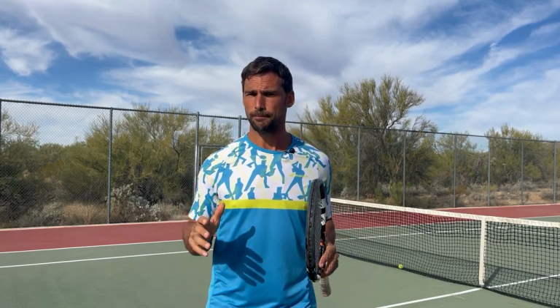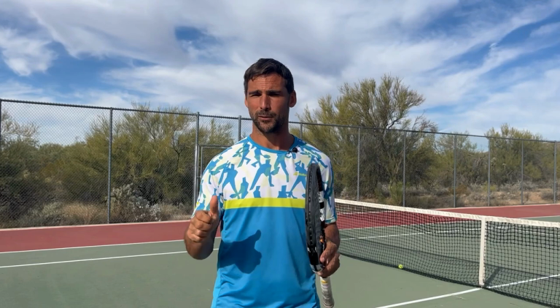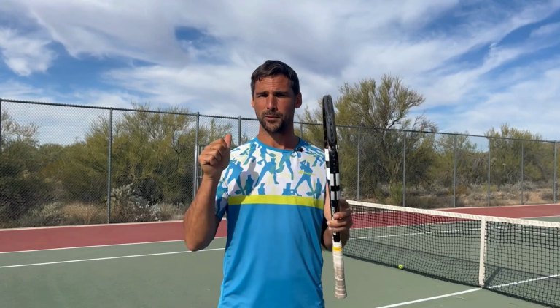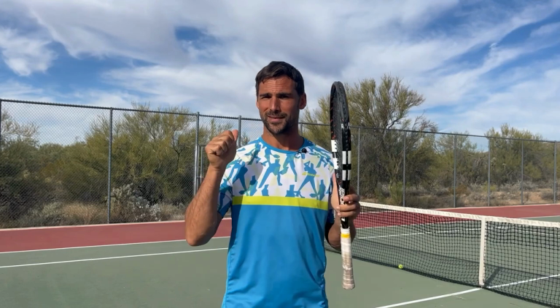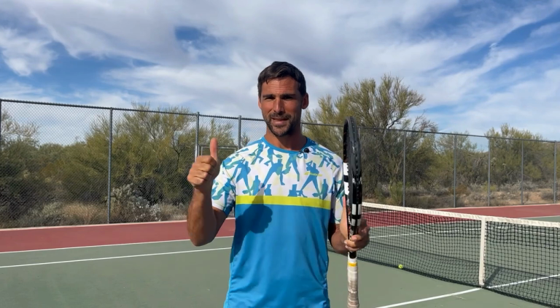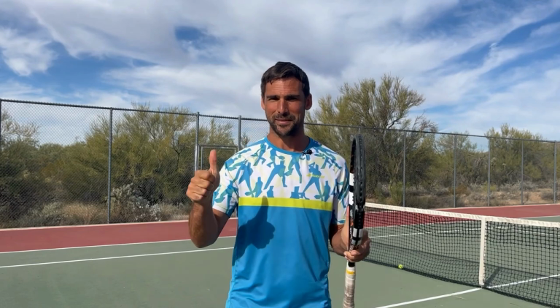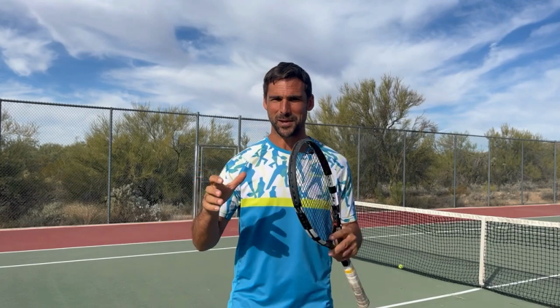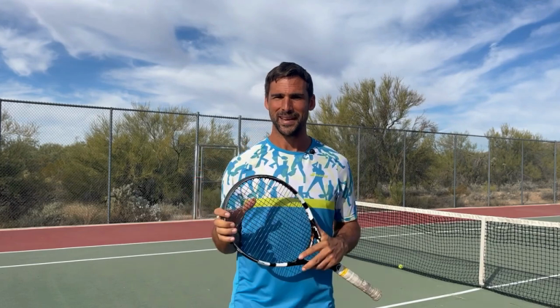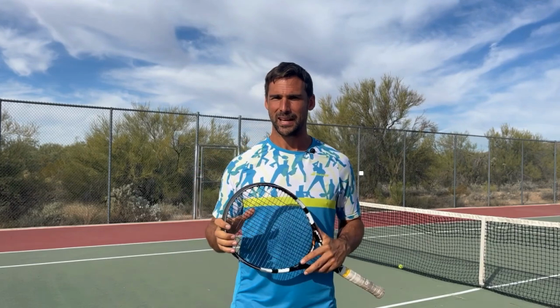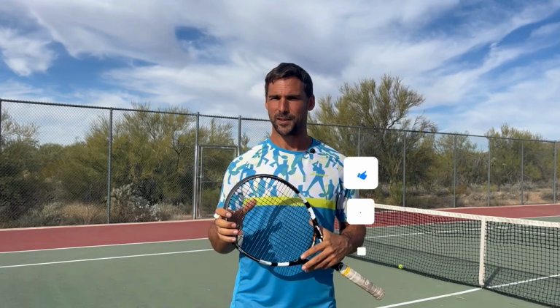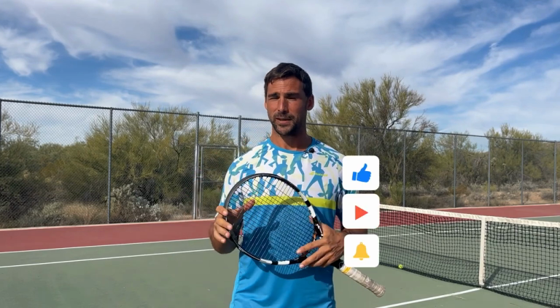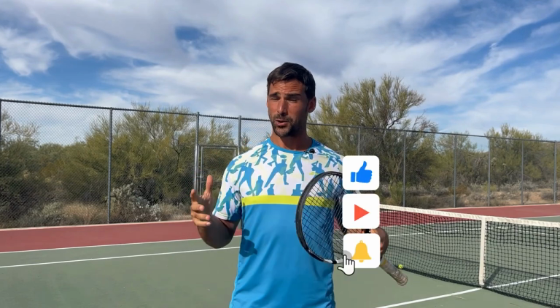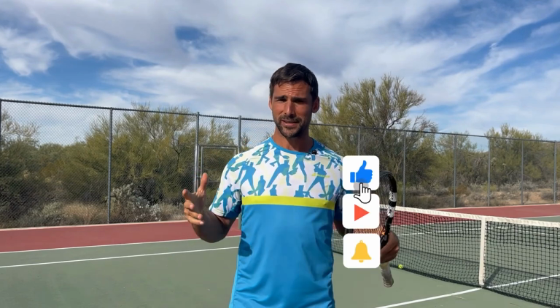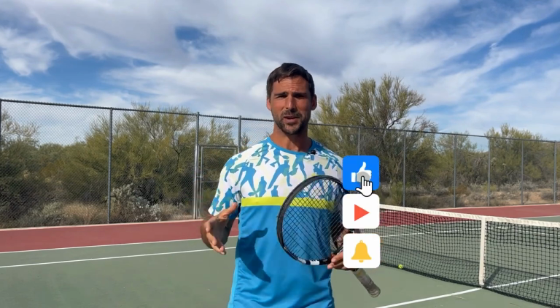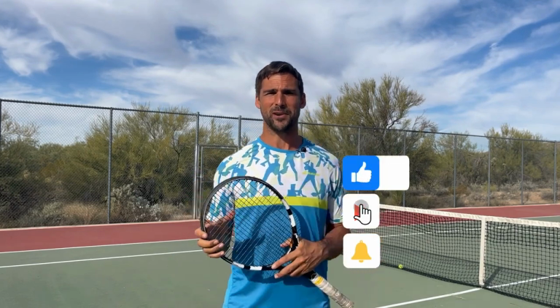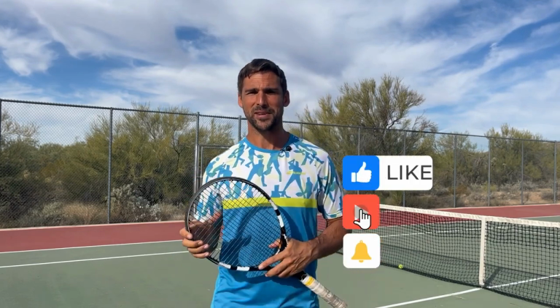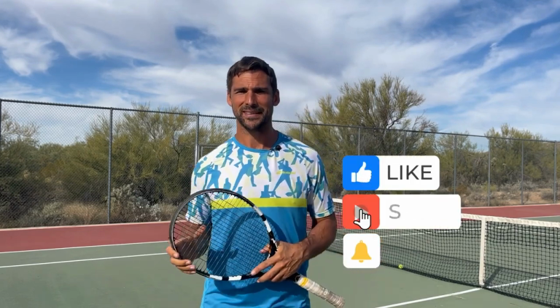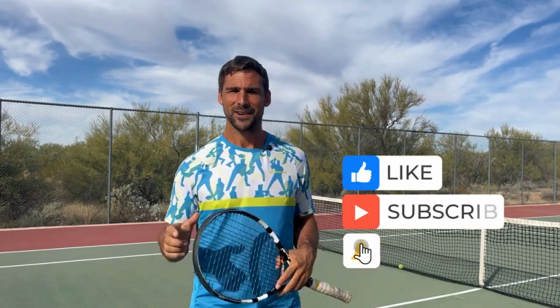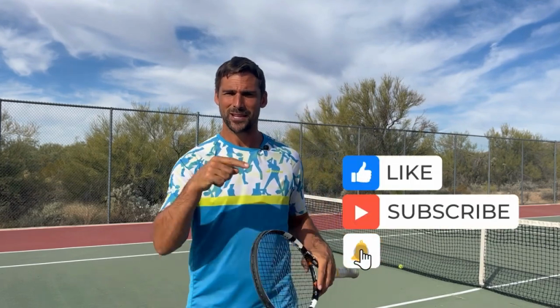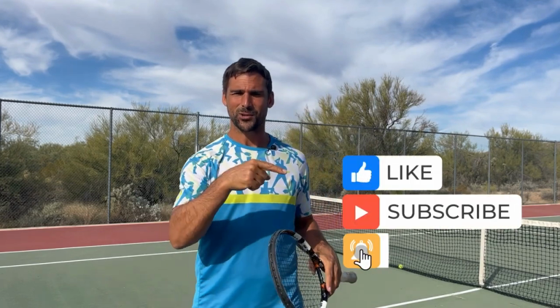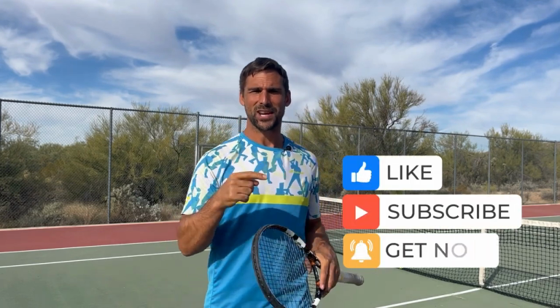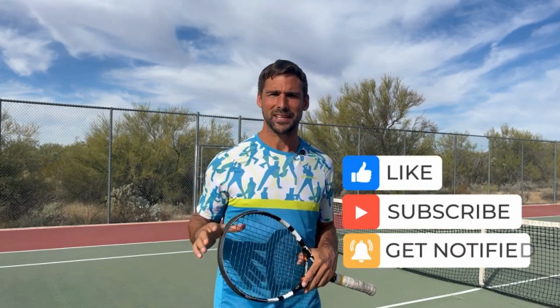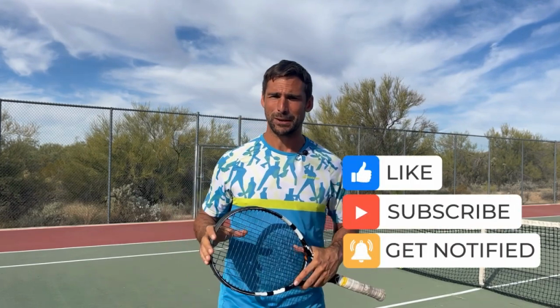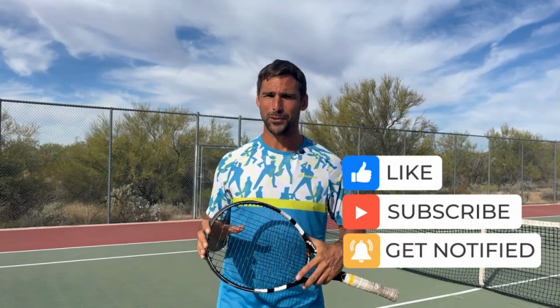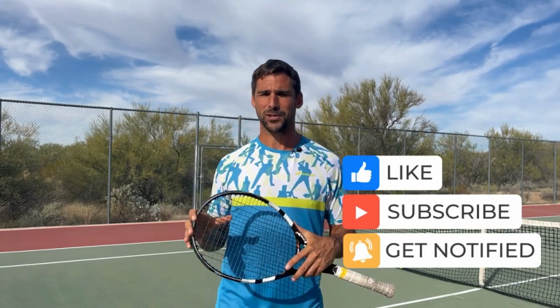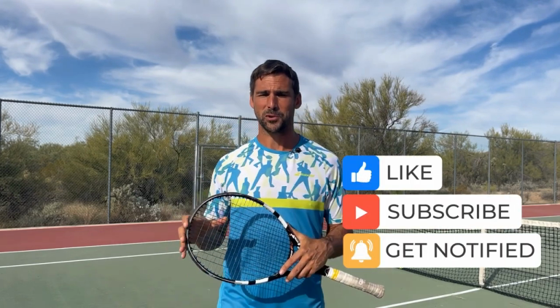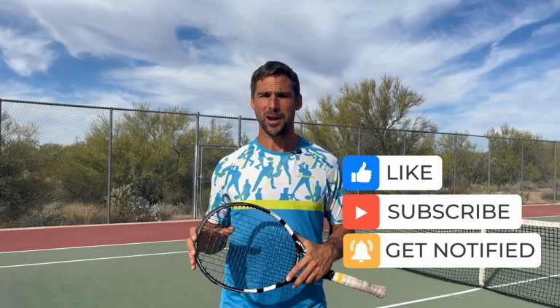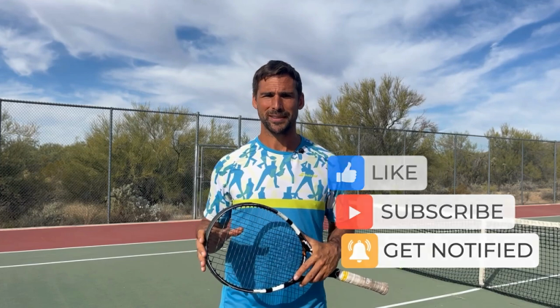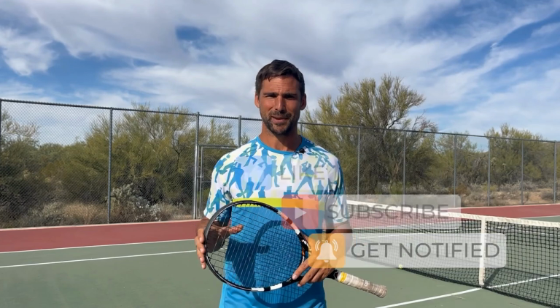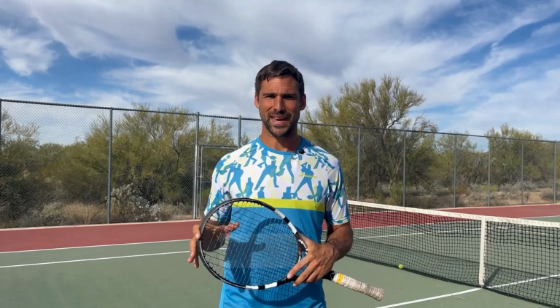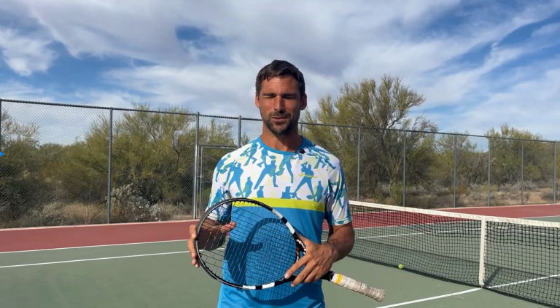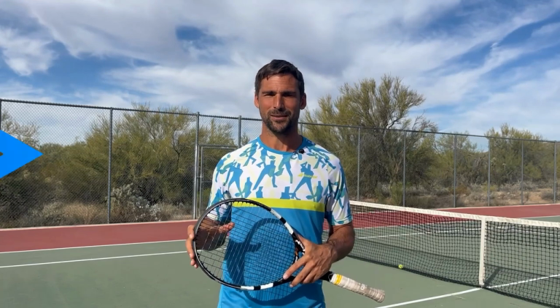If you do, give me that thumbs up, and if you enjoy this type of content, I'd really appreciate it if you could subscribe to my channel as well.